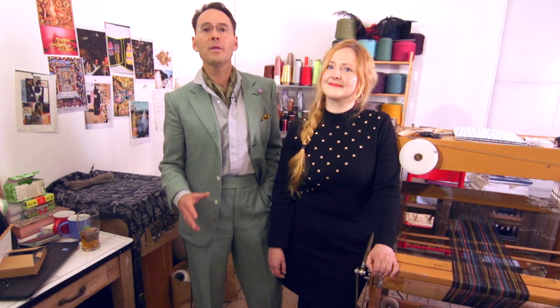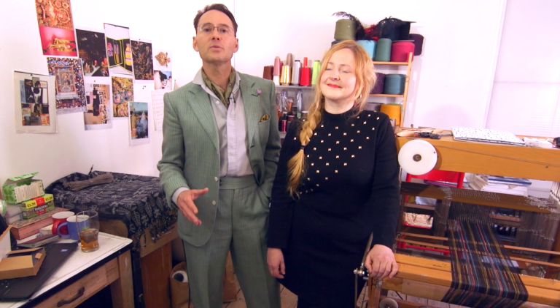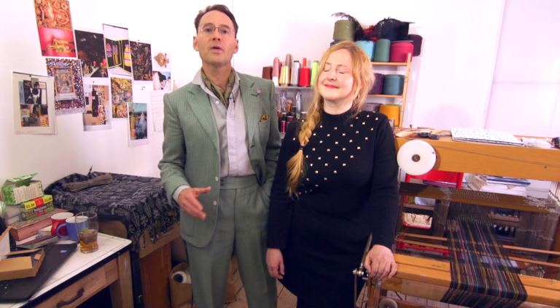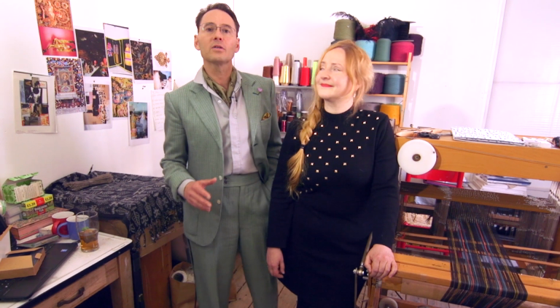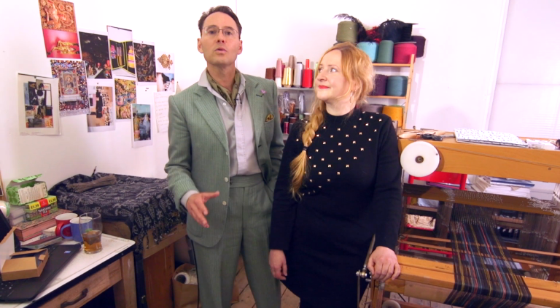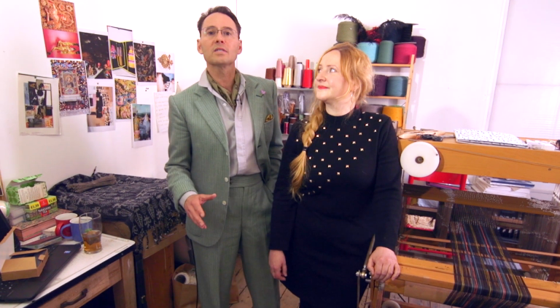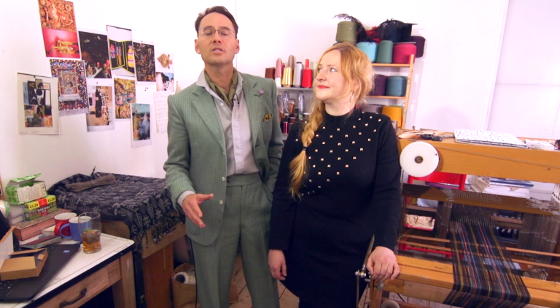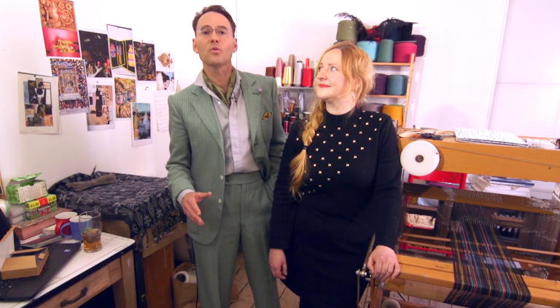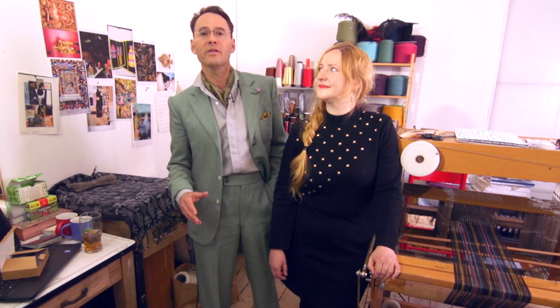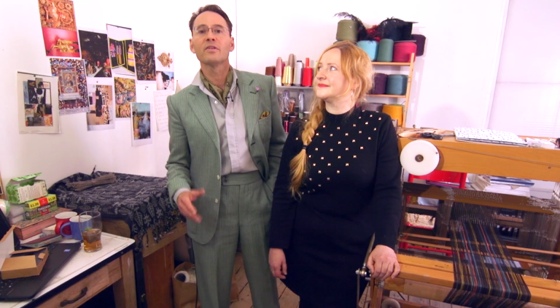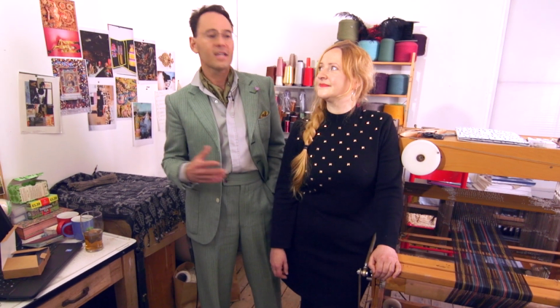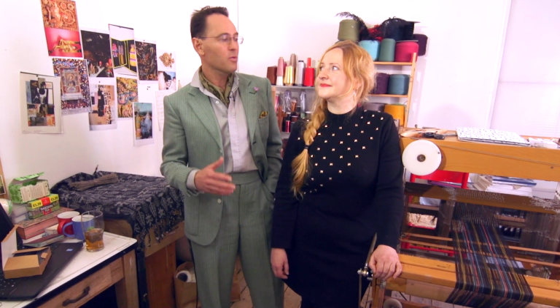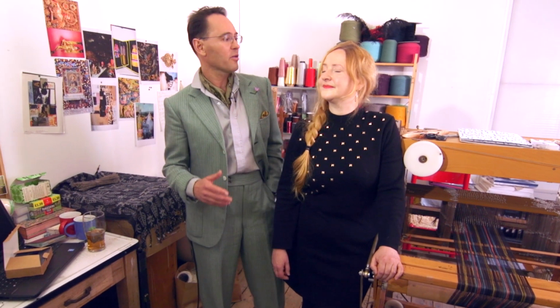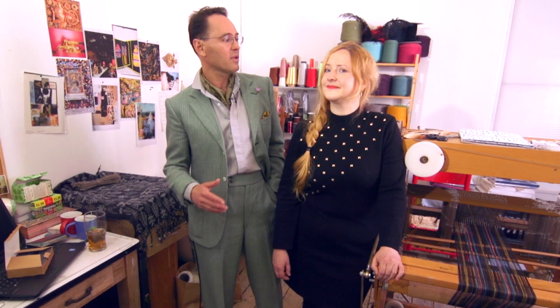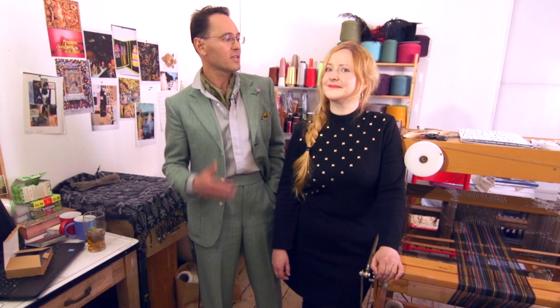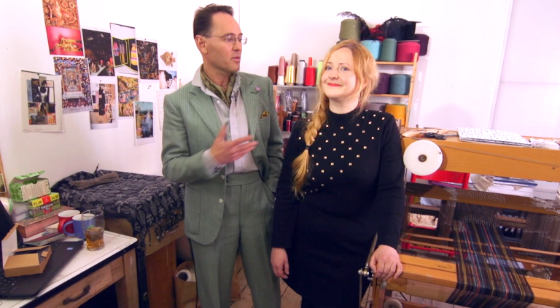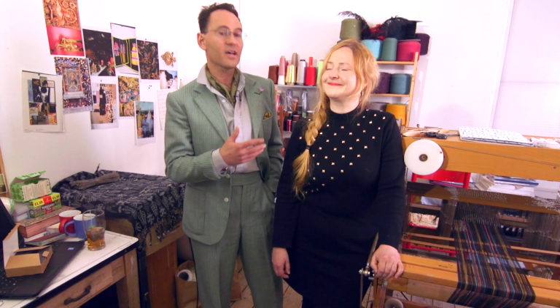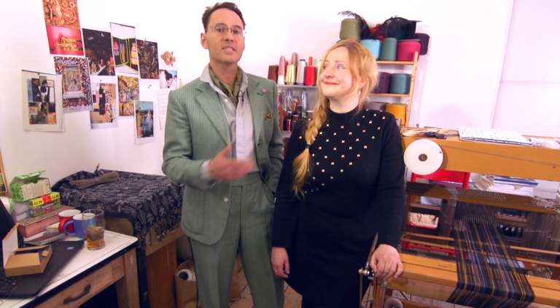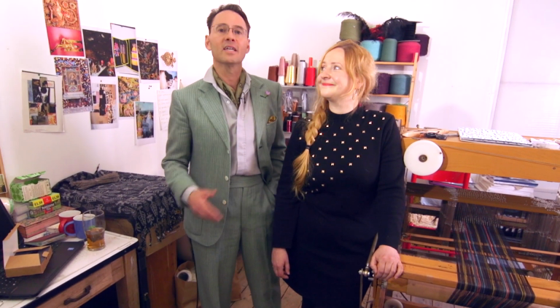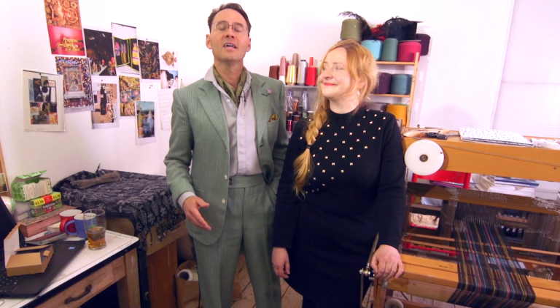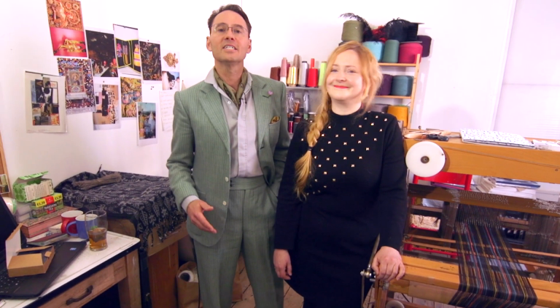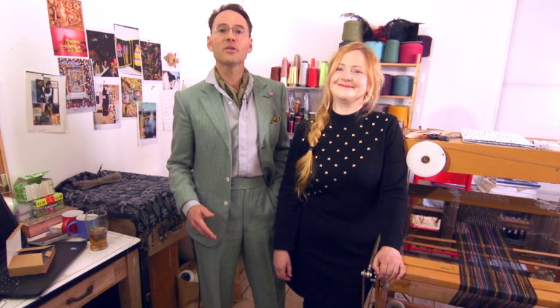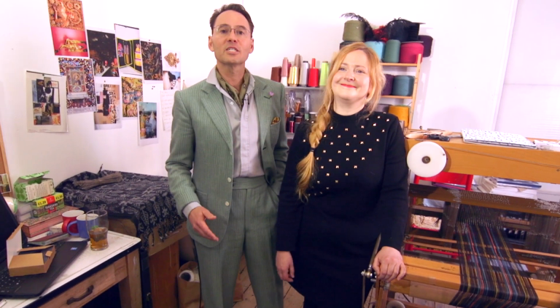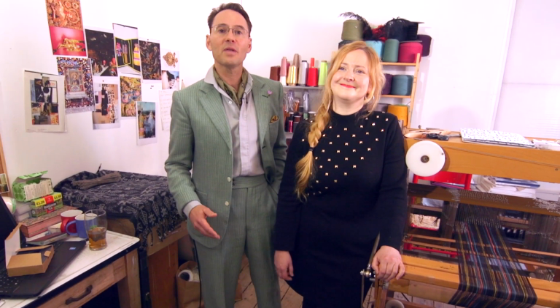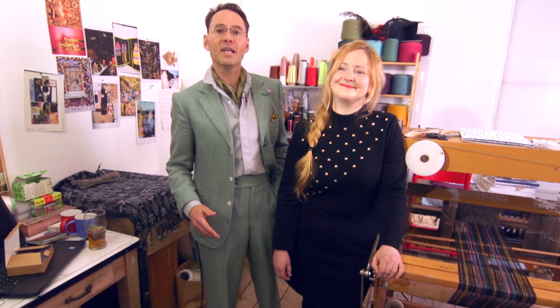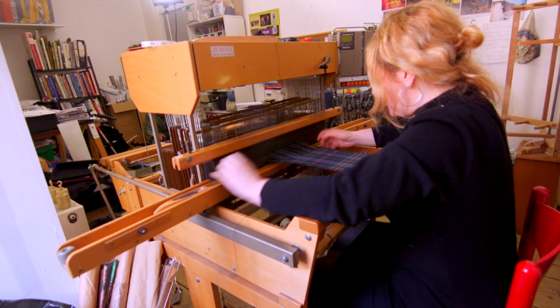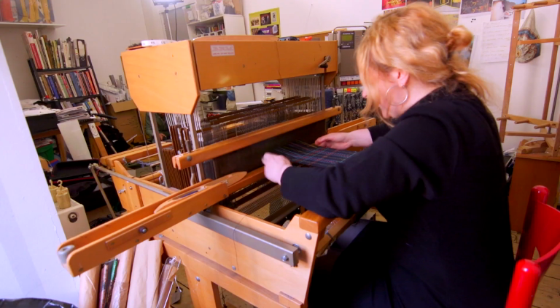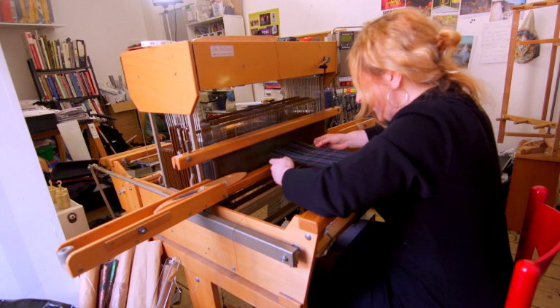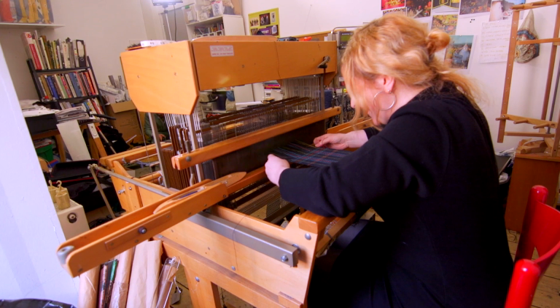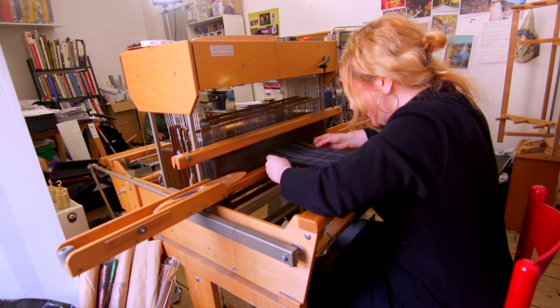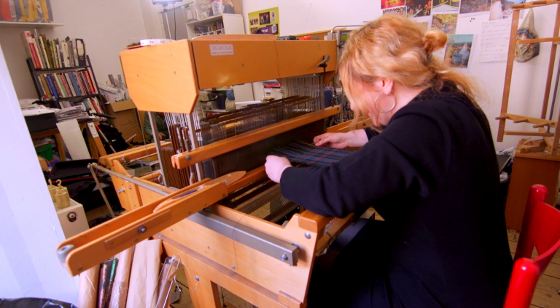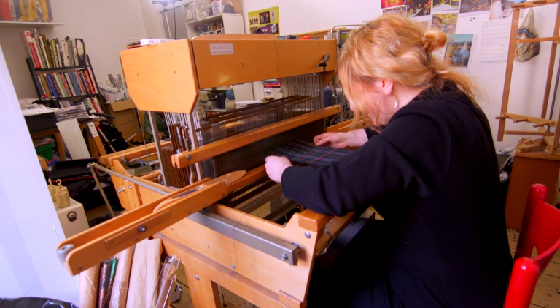Our menswear brand all starts with the weave. And here we are in the weave studio with Kirsty. She's going to explain how the design process works.